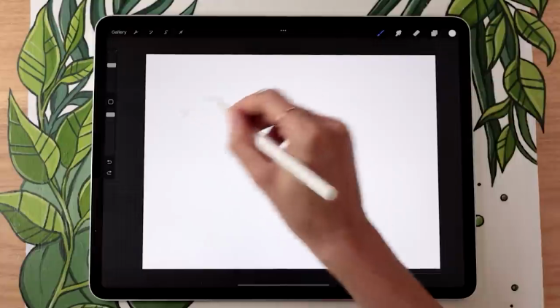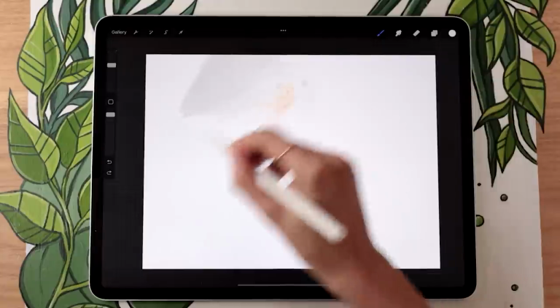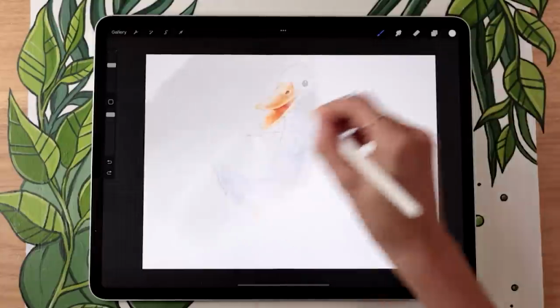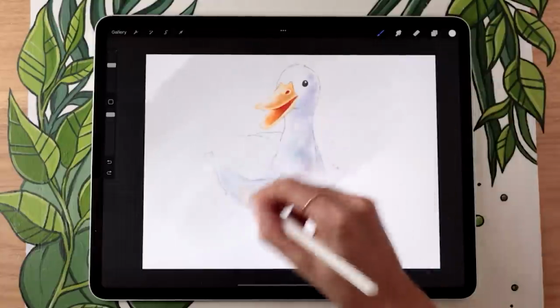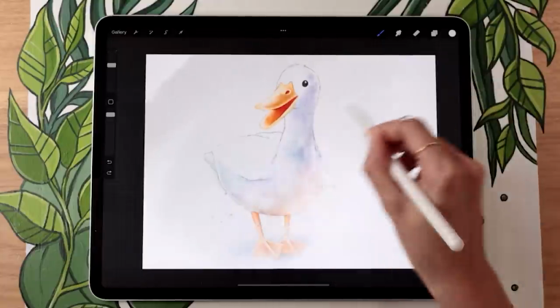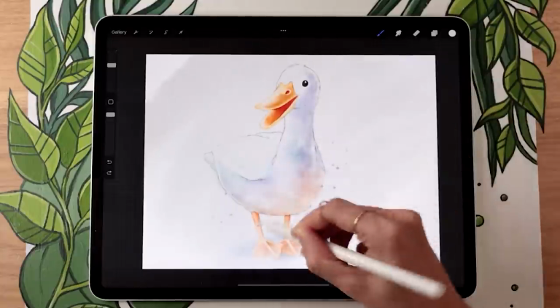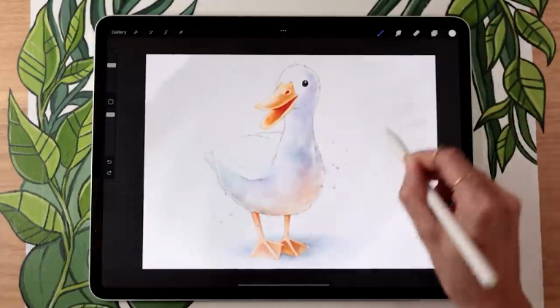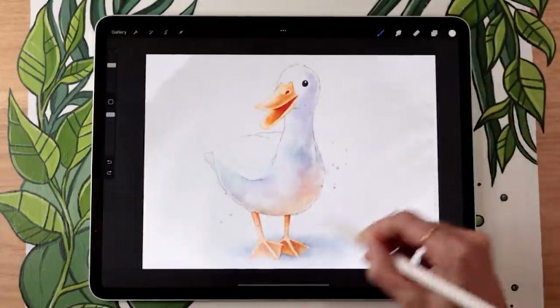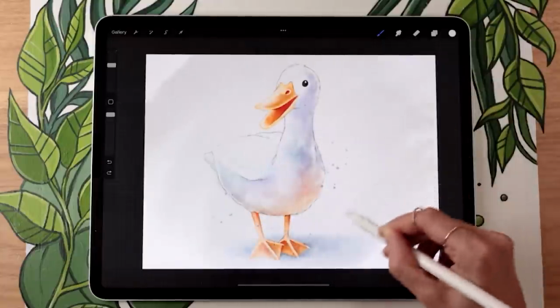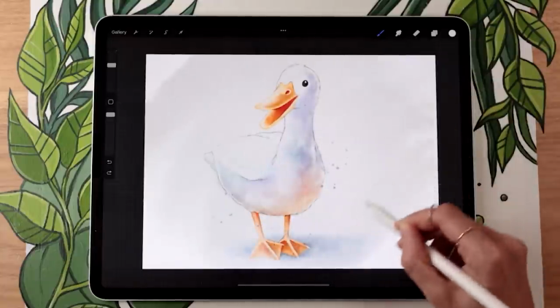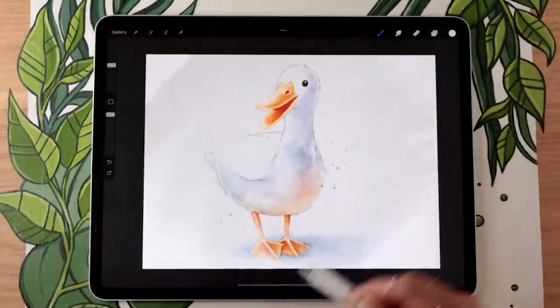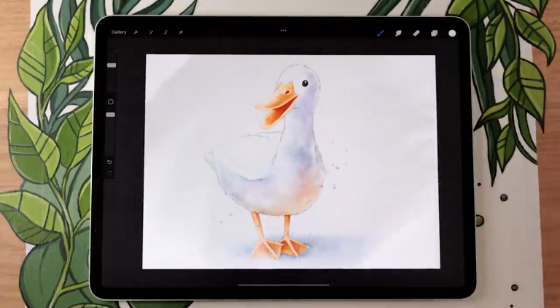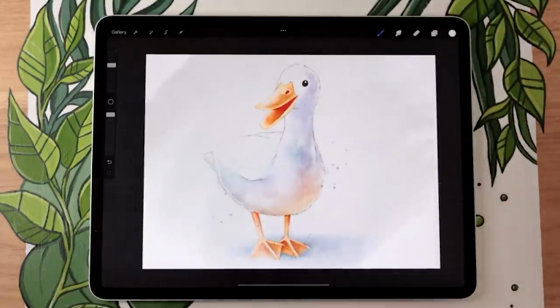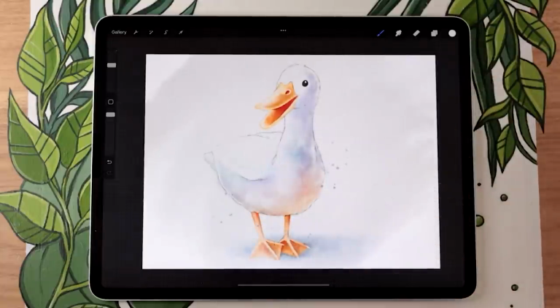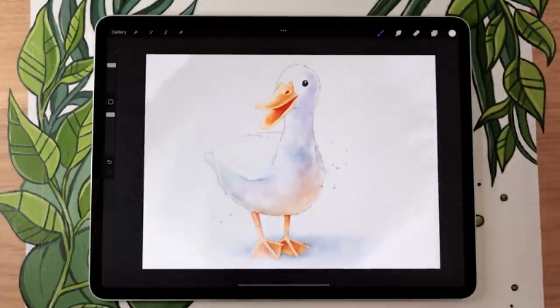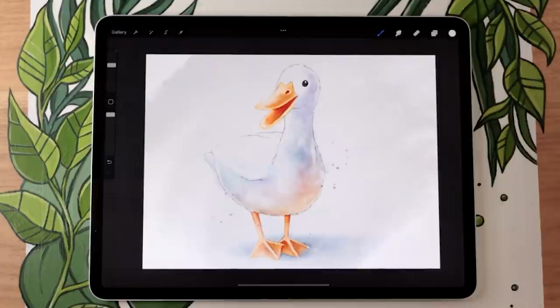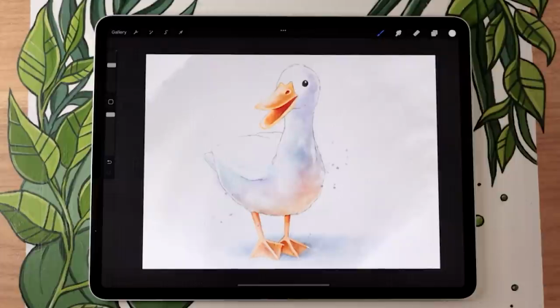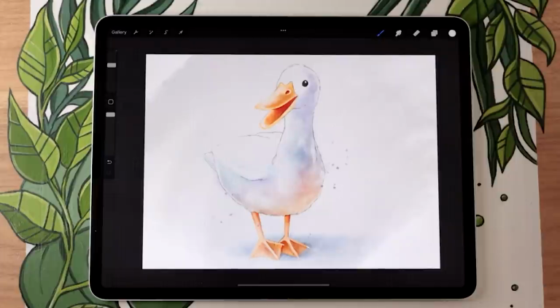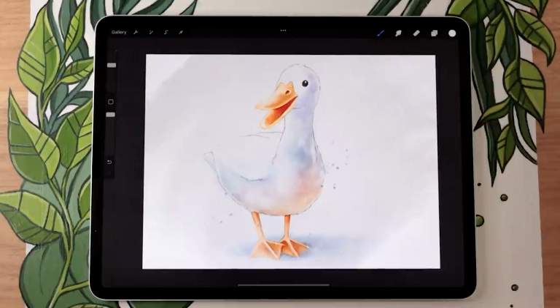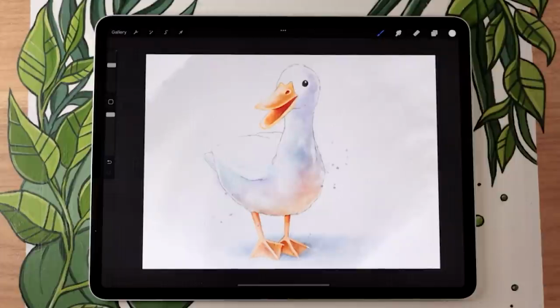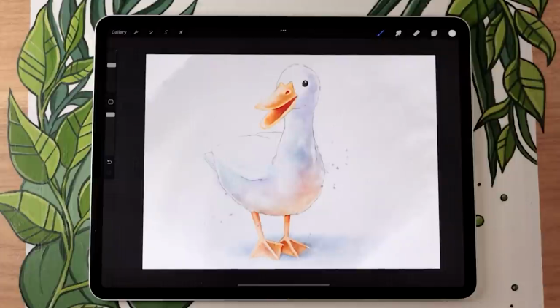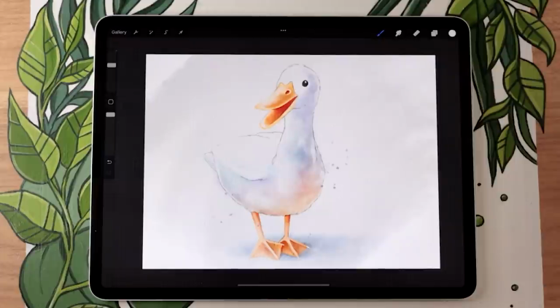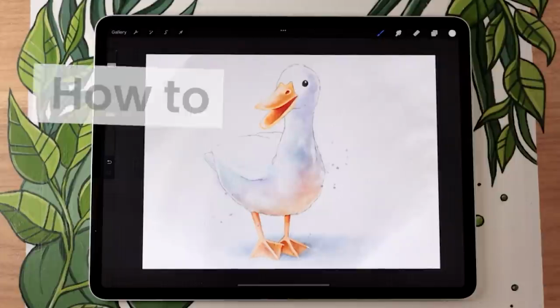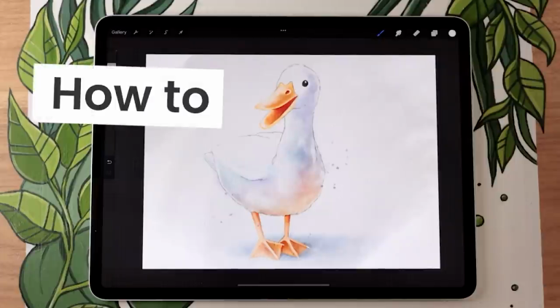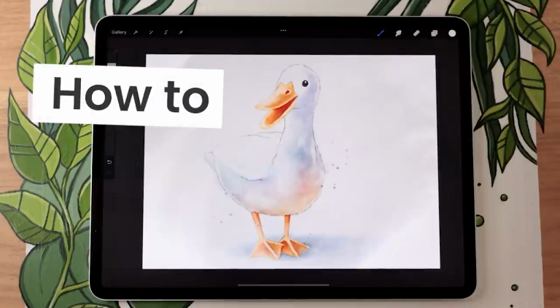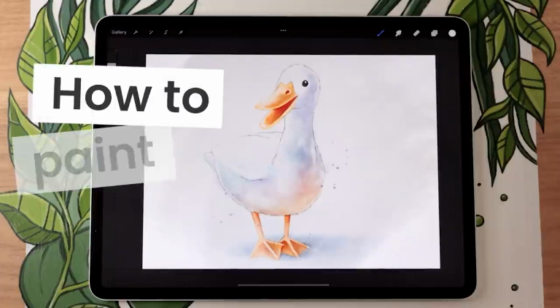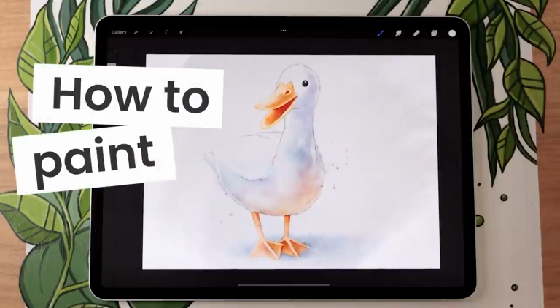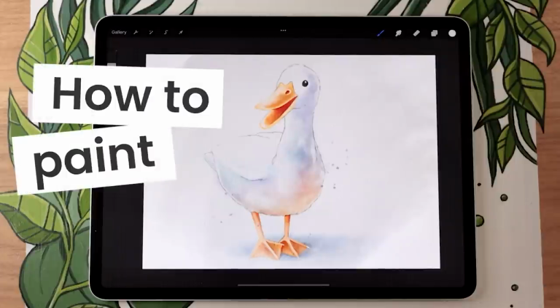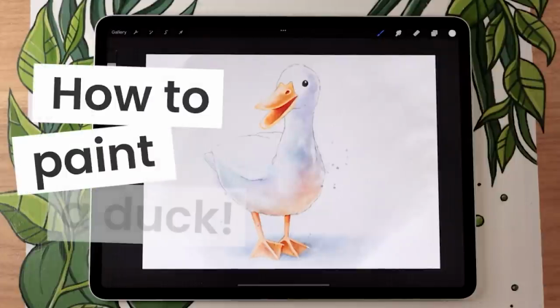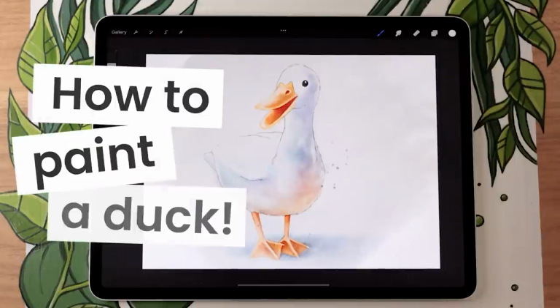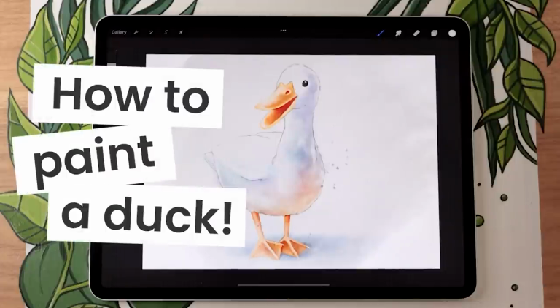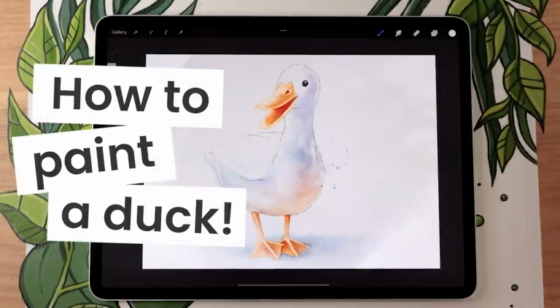Painting a watercolor duck is easier than you think and I'm going to show you exactly how you can do it no matter your skill level.